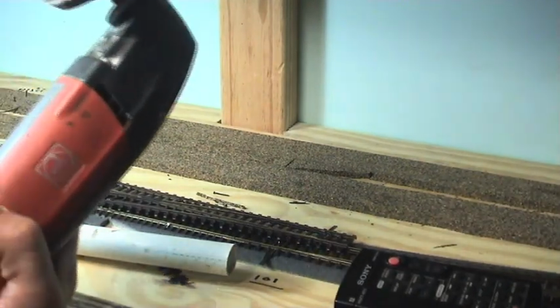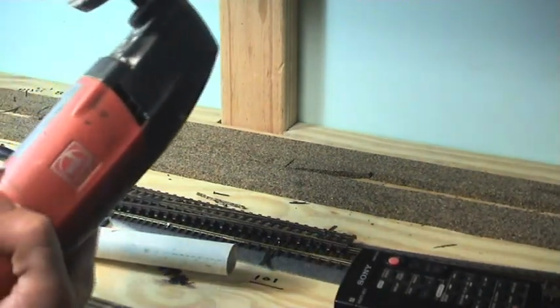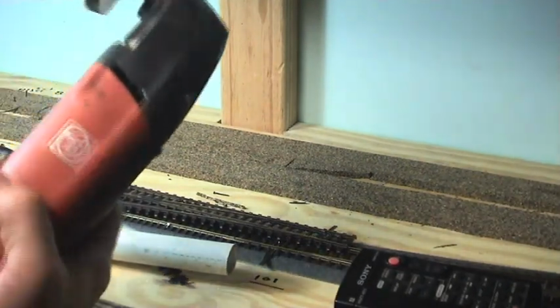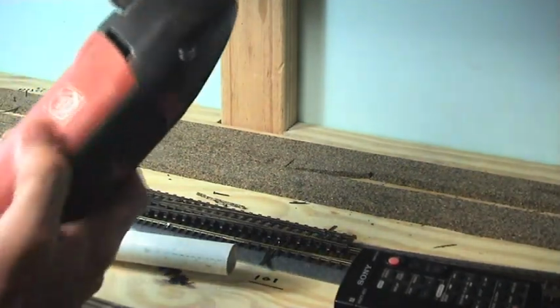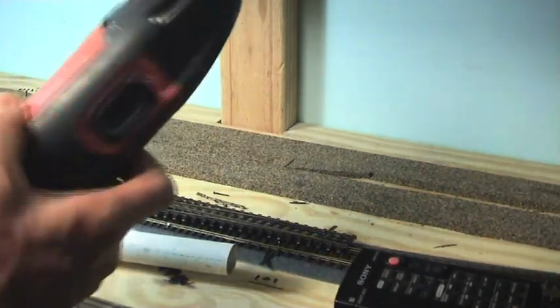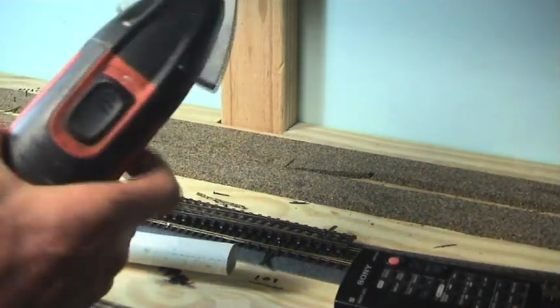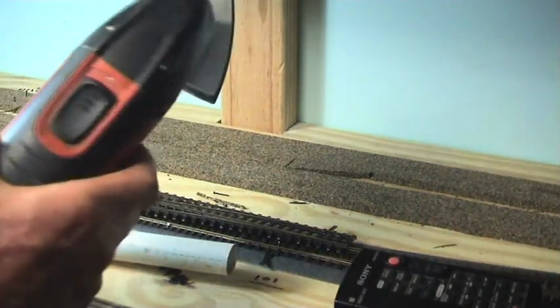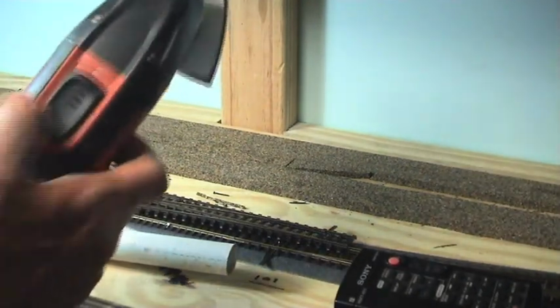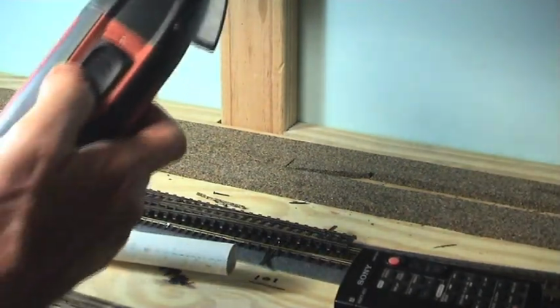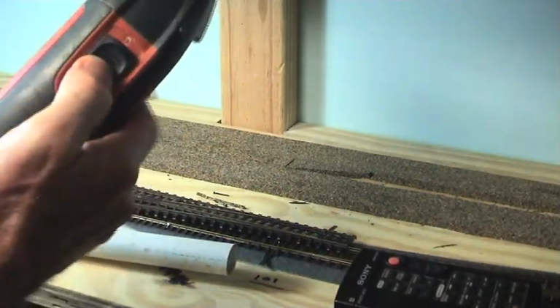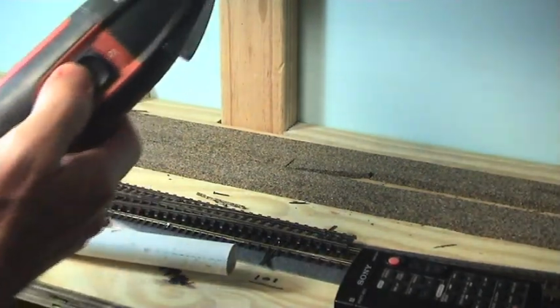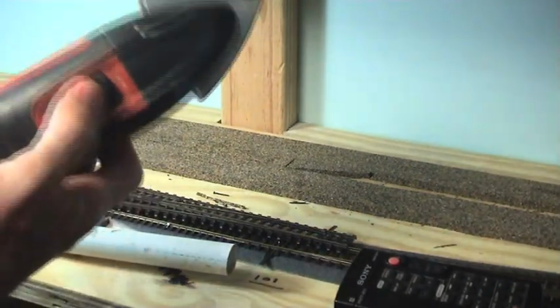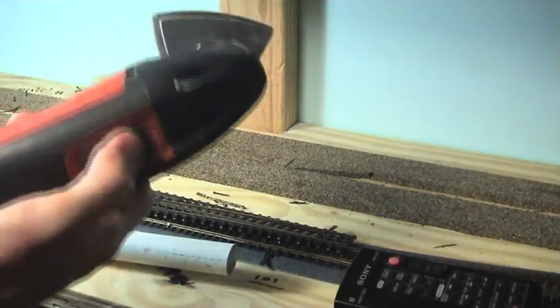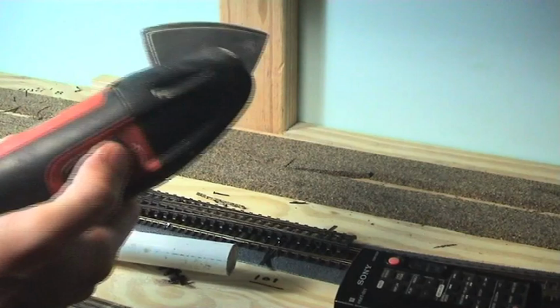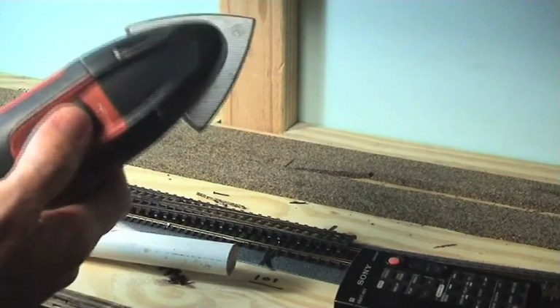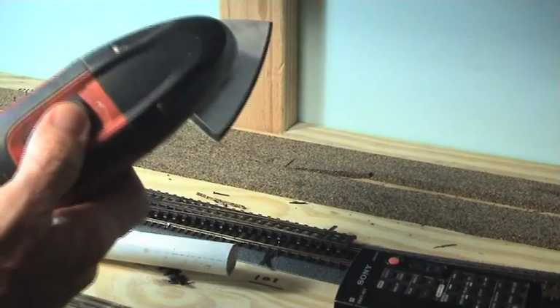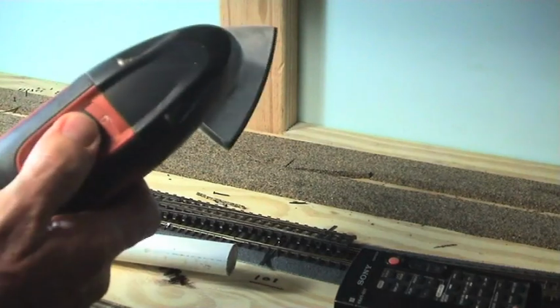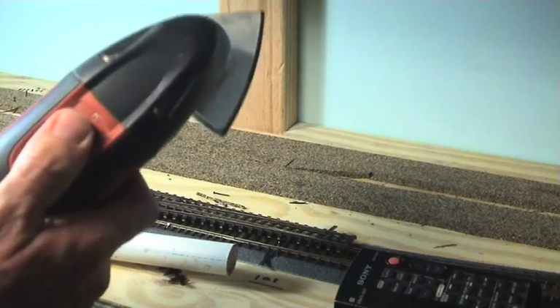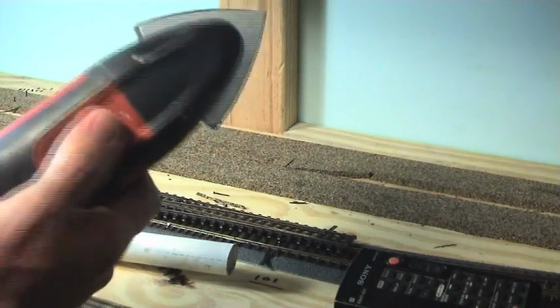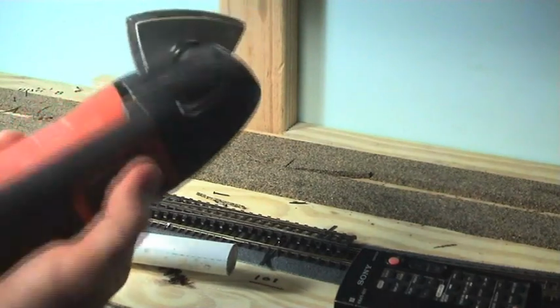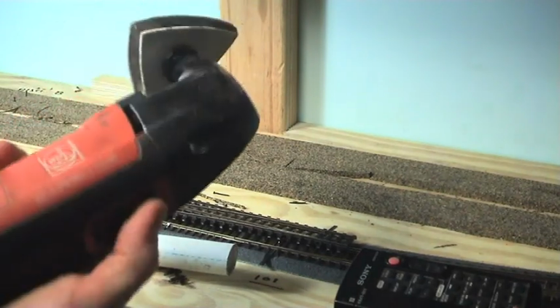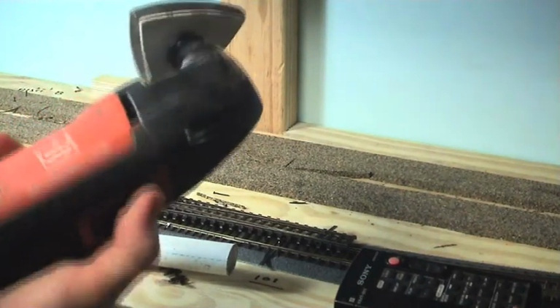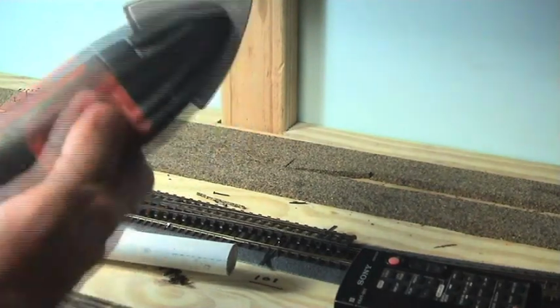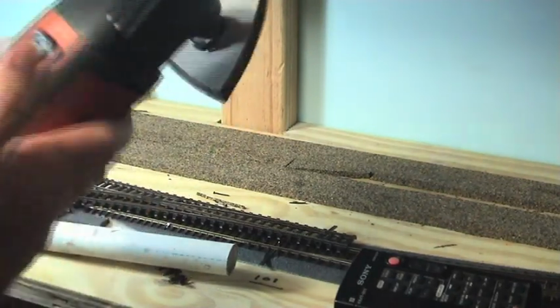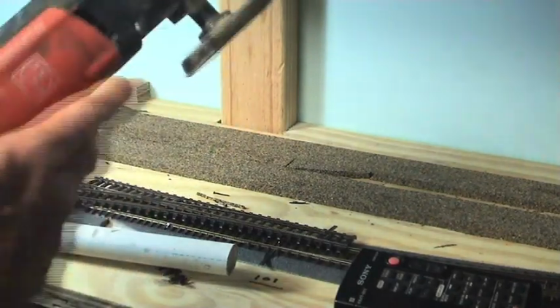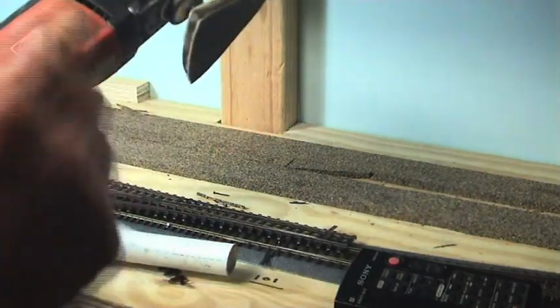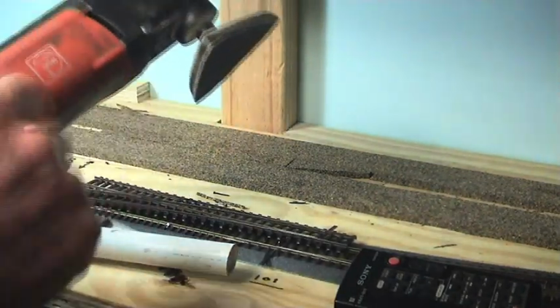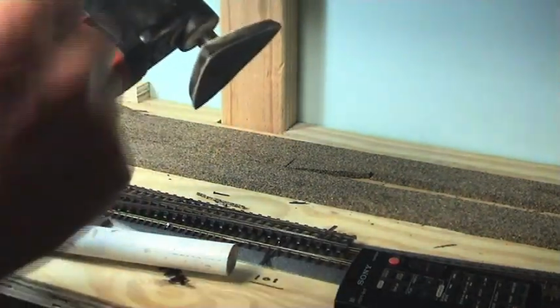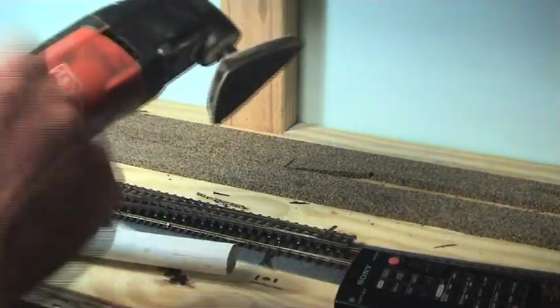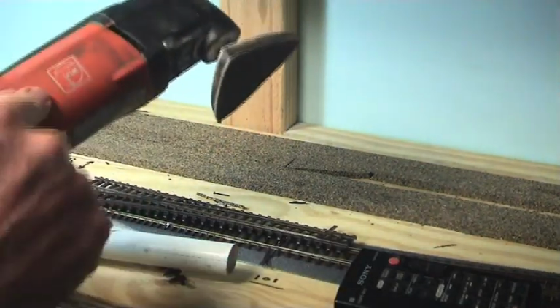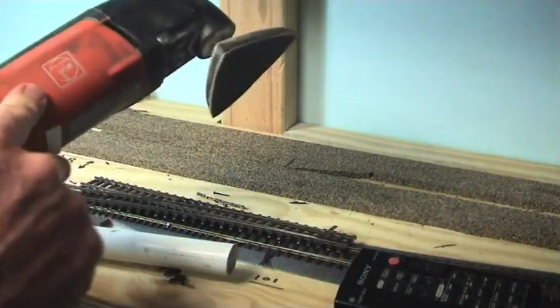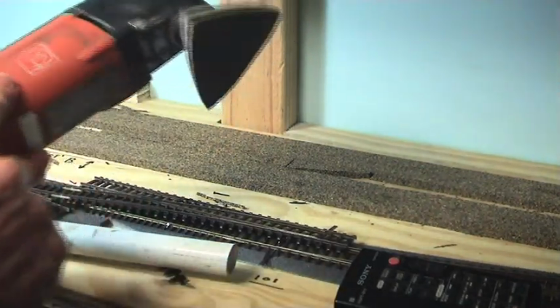Unfortunately the patents have run out and they're making them in China now and they're crap. But if you can afford a genuine Fein multi-tool — good German engineering.